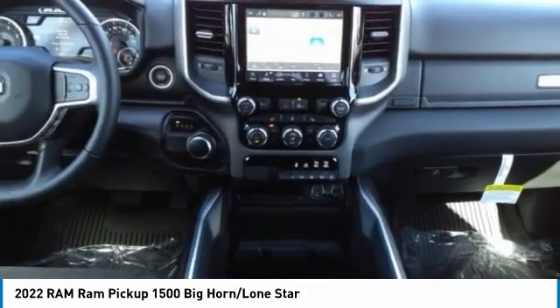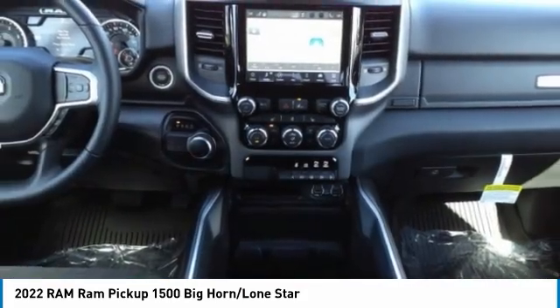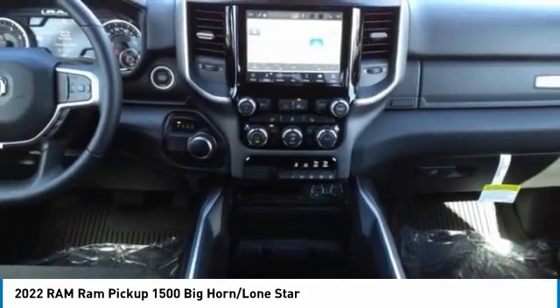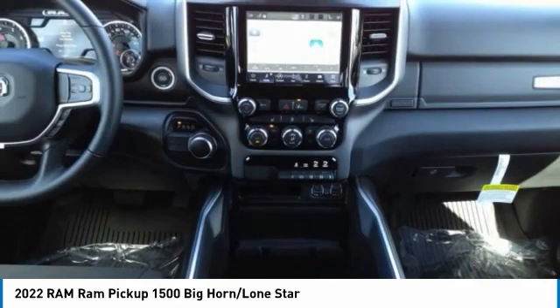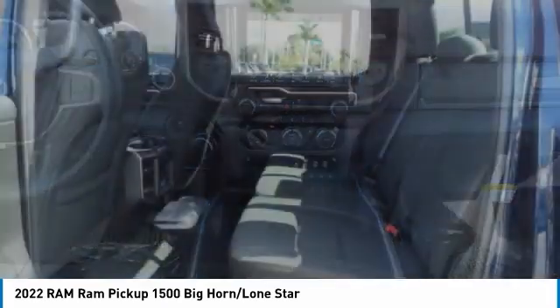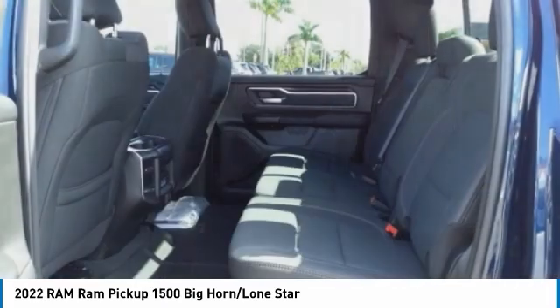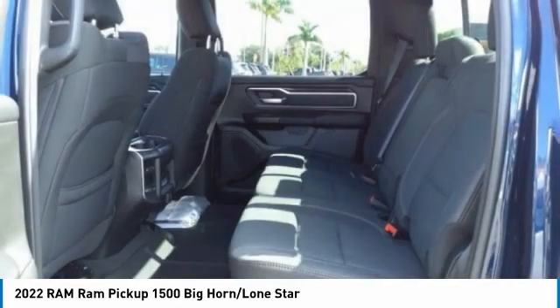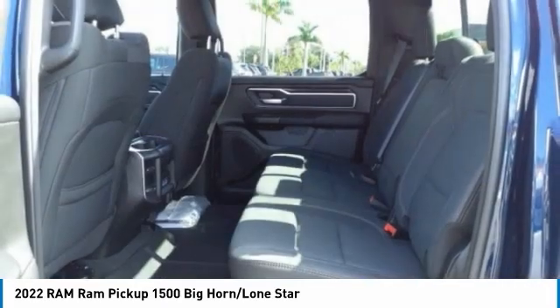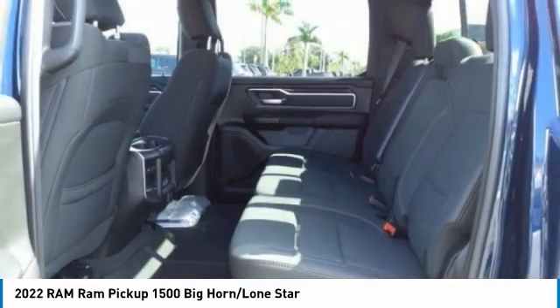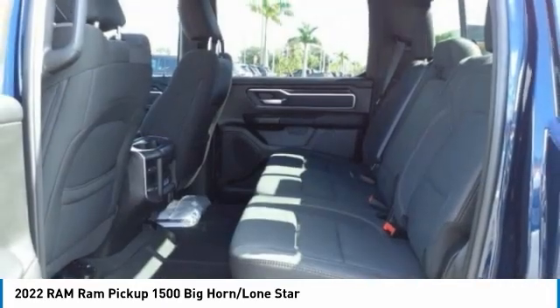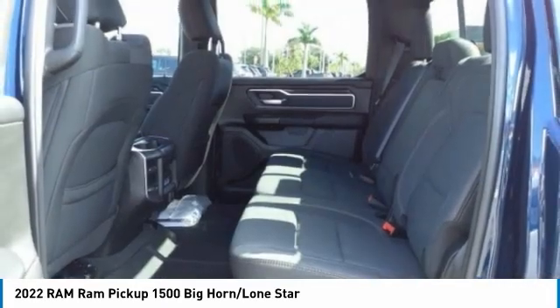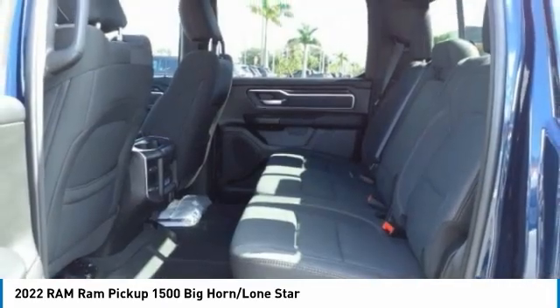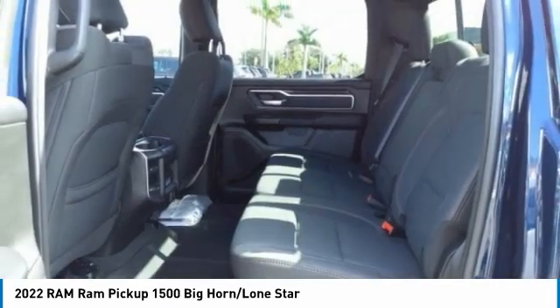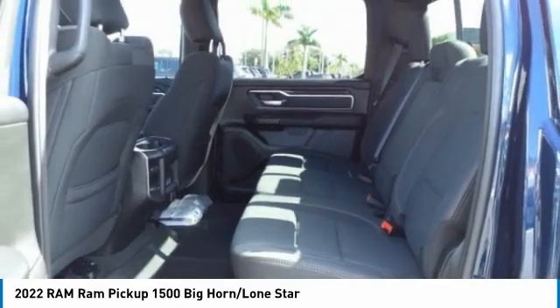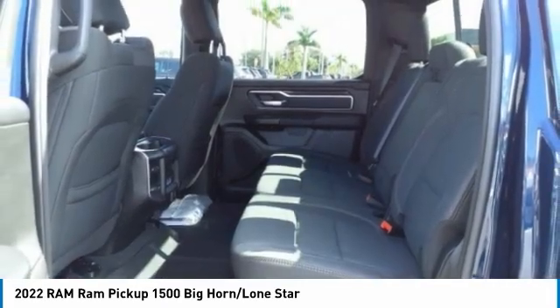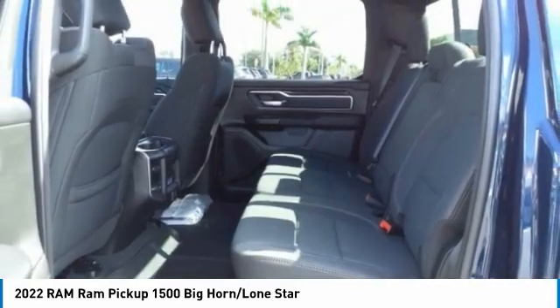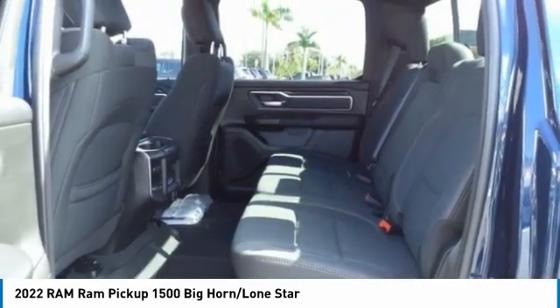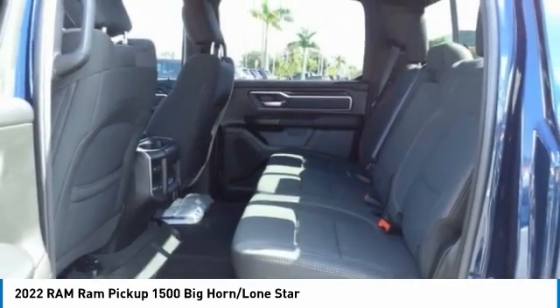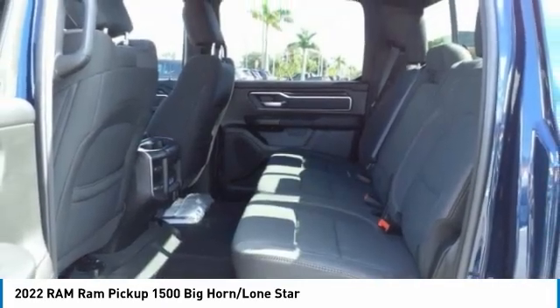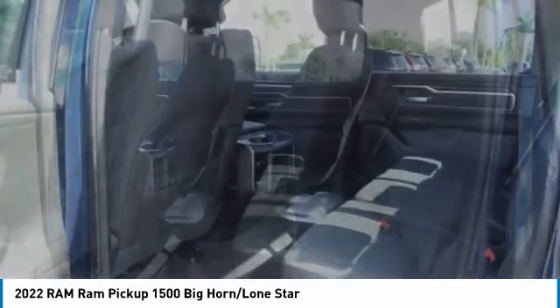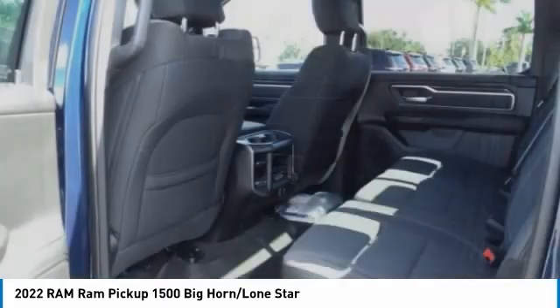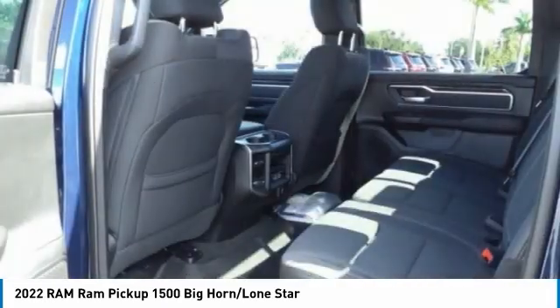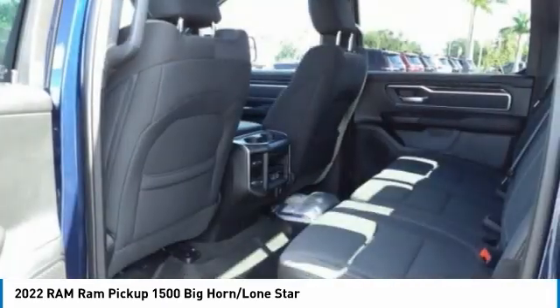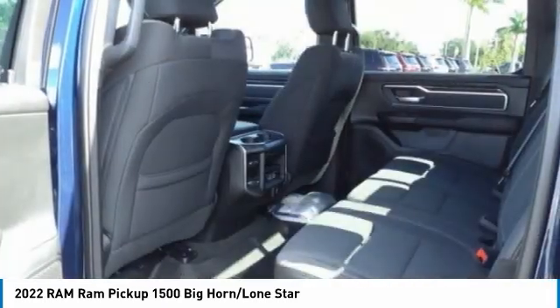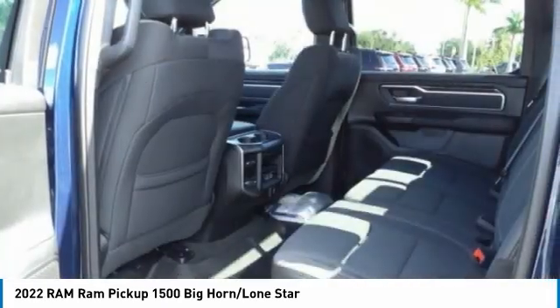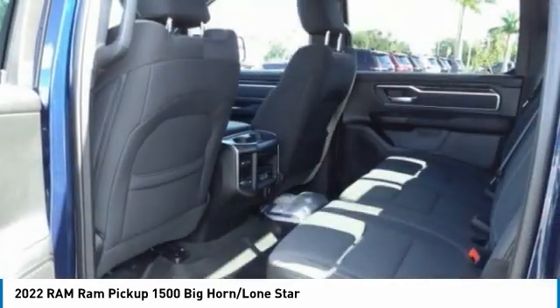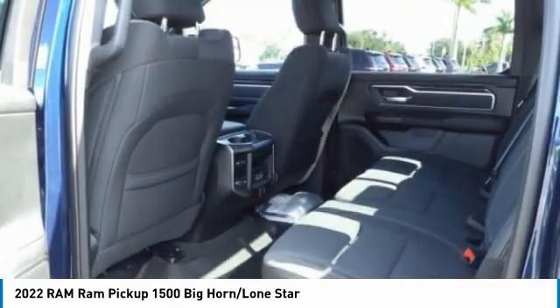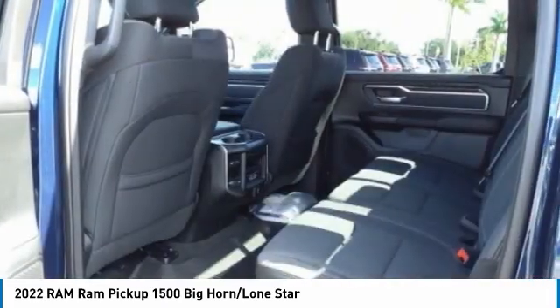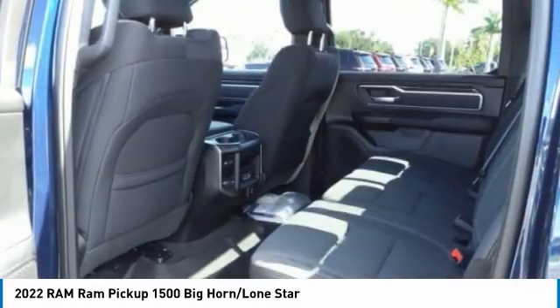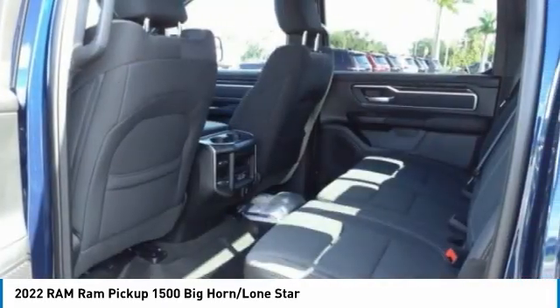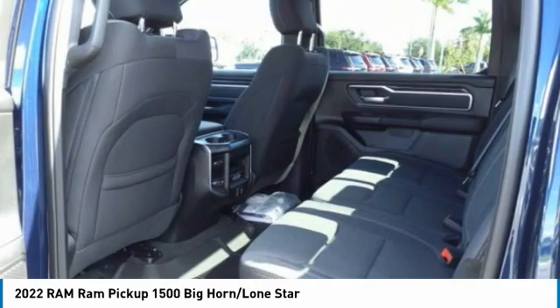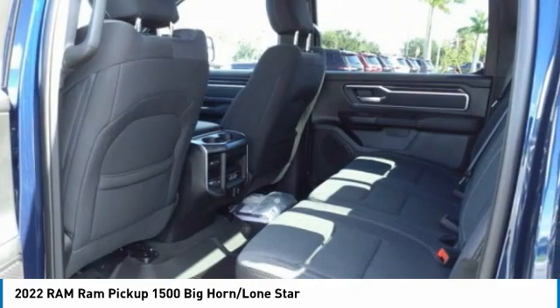Speed control. If you like it online, you'll love it in your driveway. Take it for a spin today.